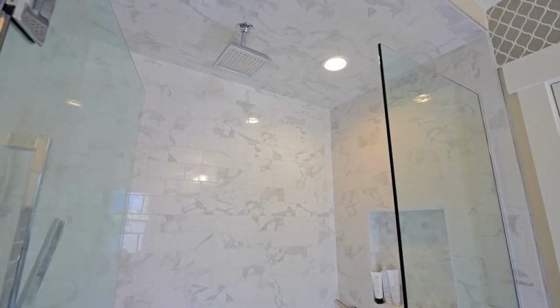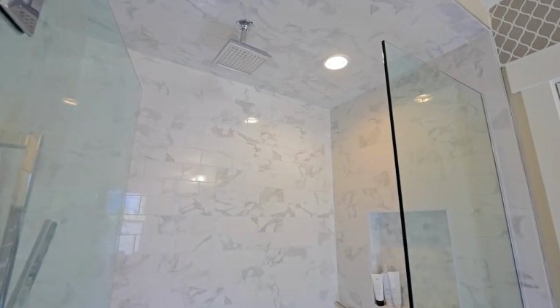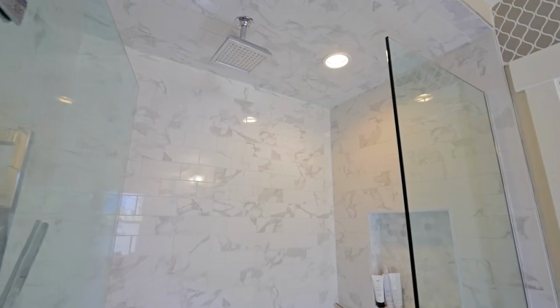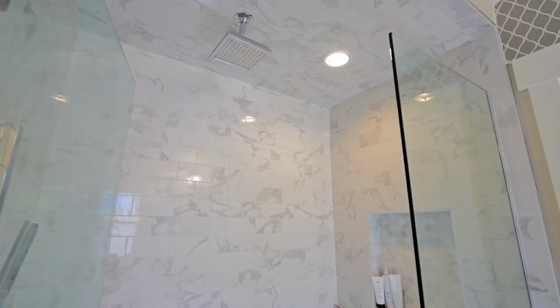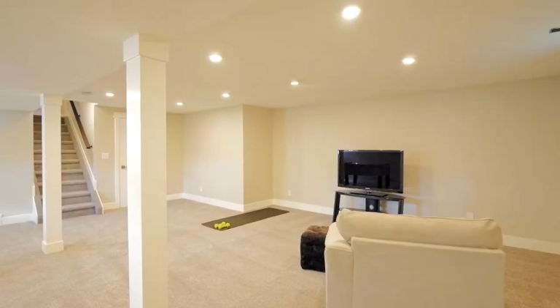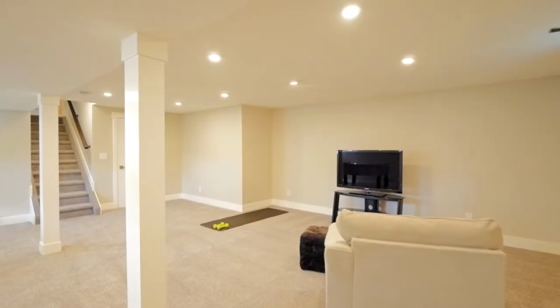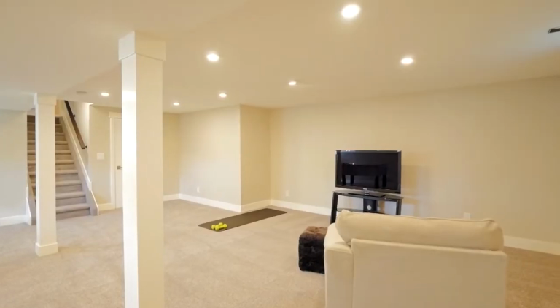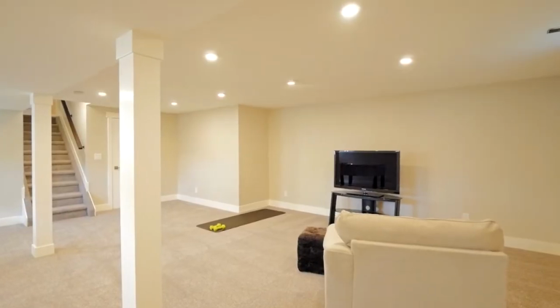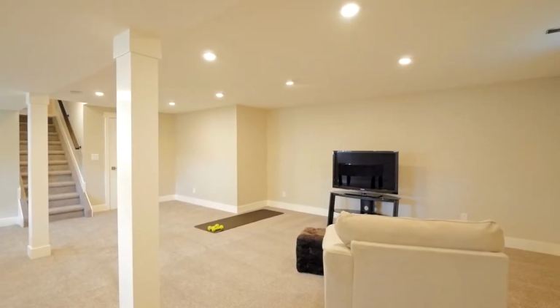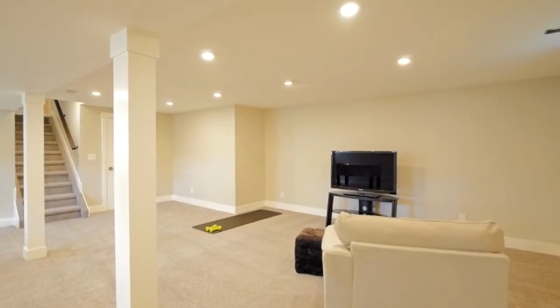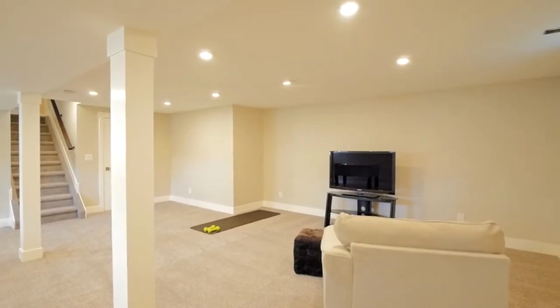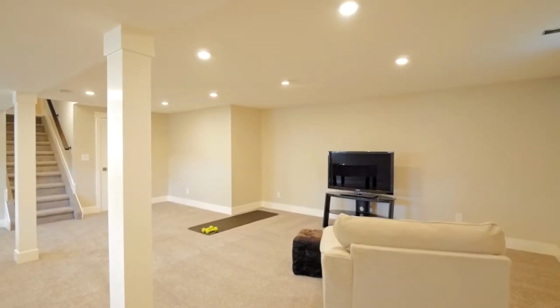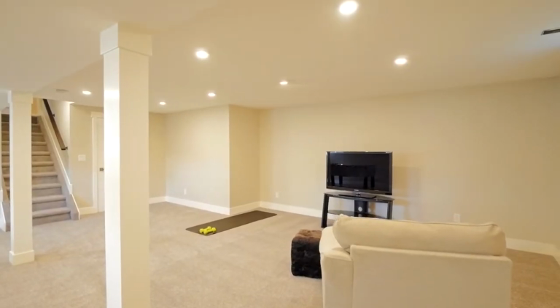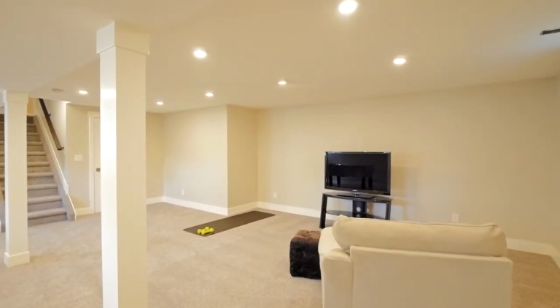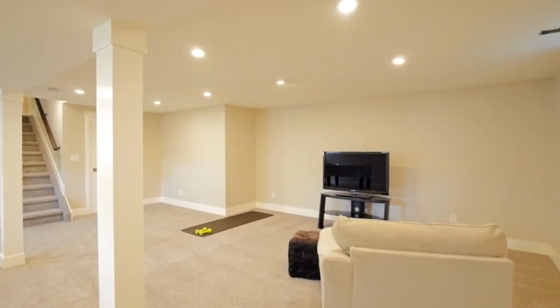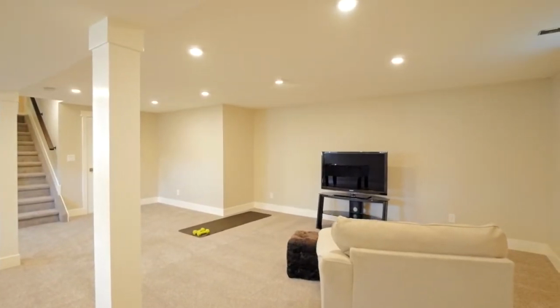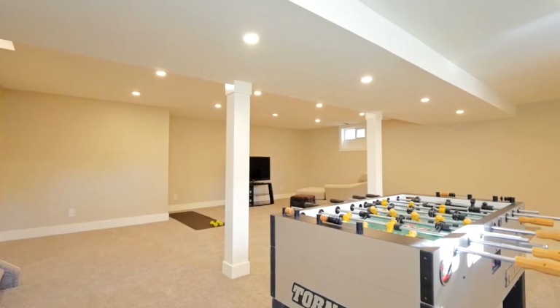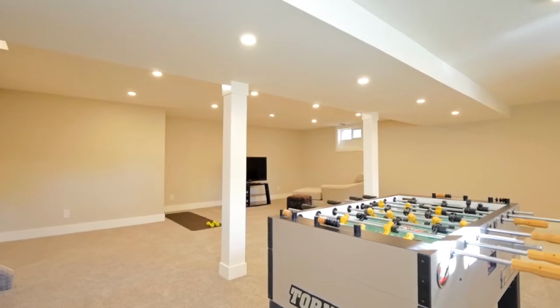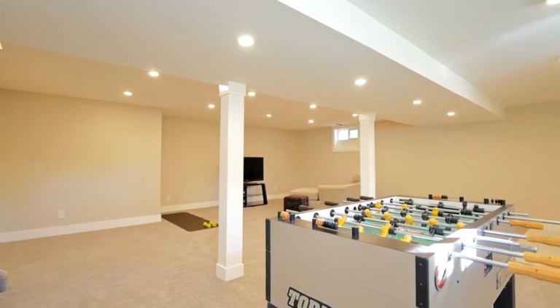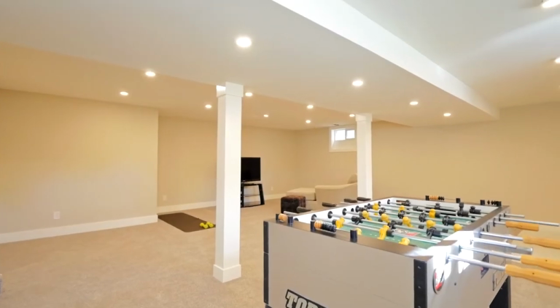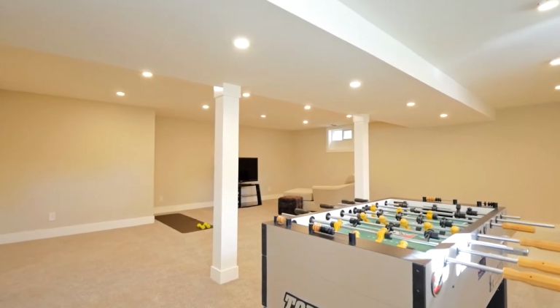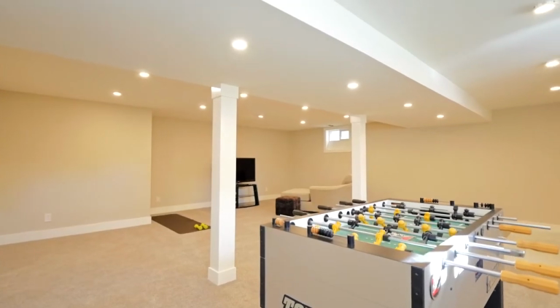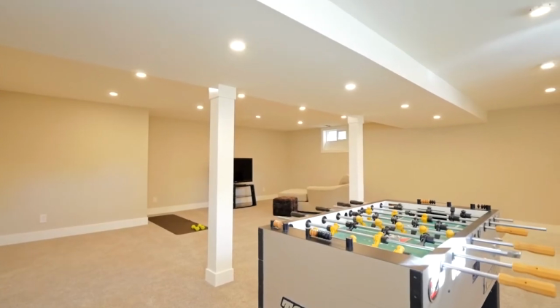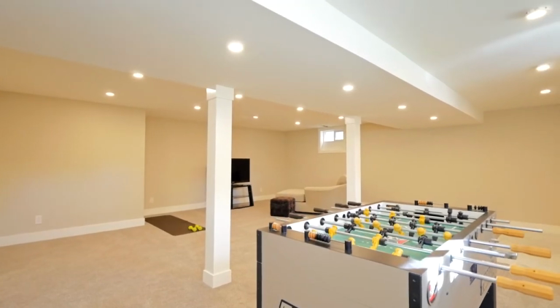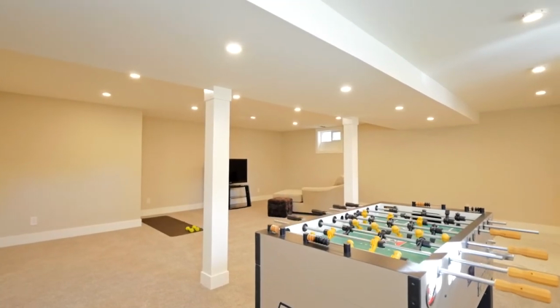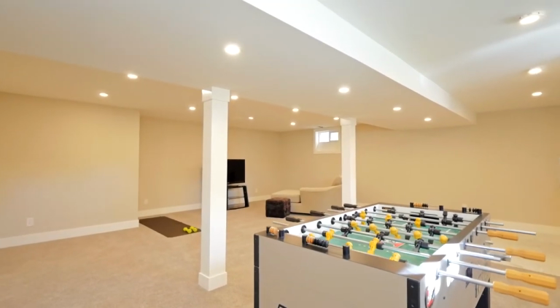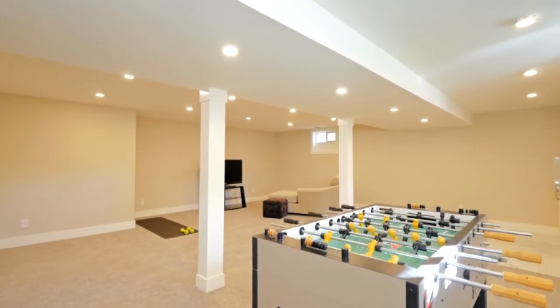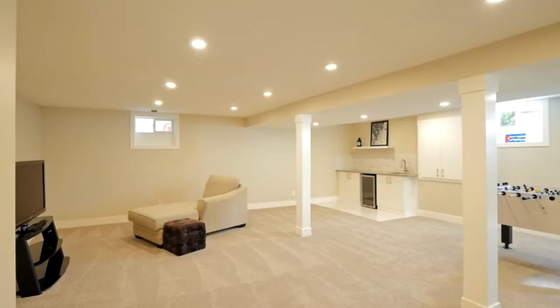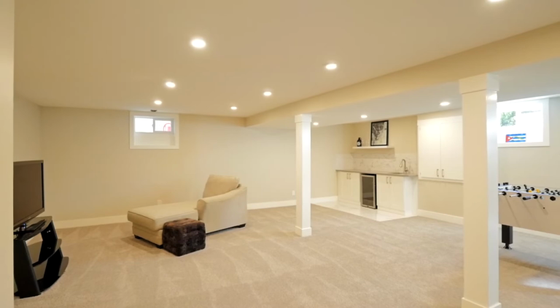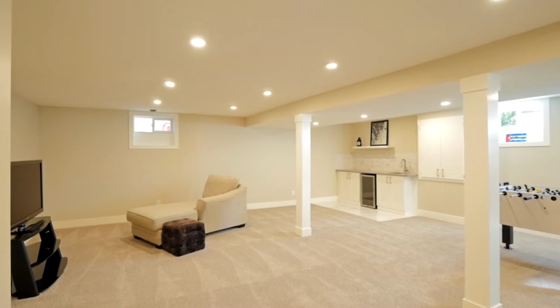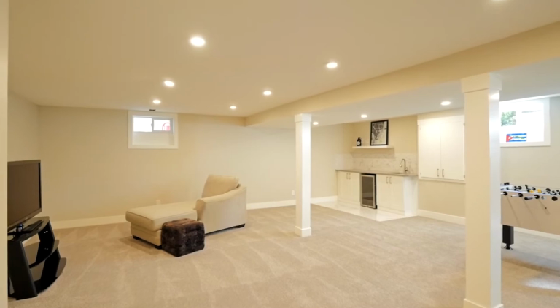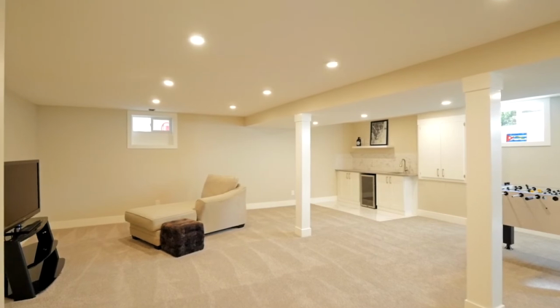Topping it off, the developed basement consists of a huge rec room with wet bar and large storage area.